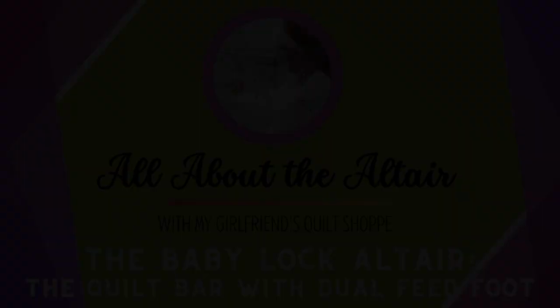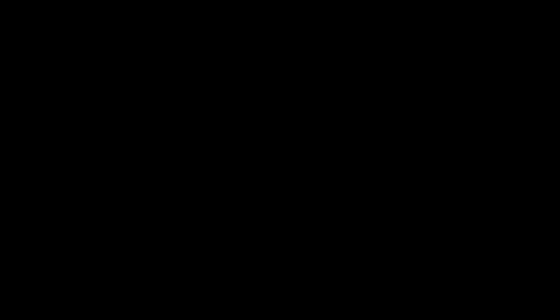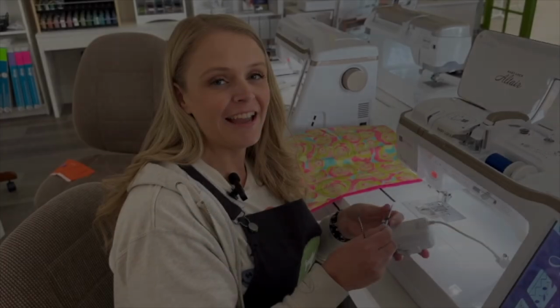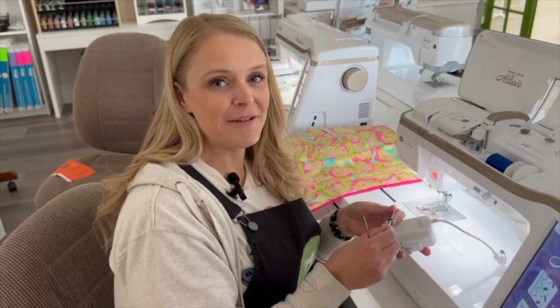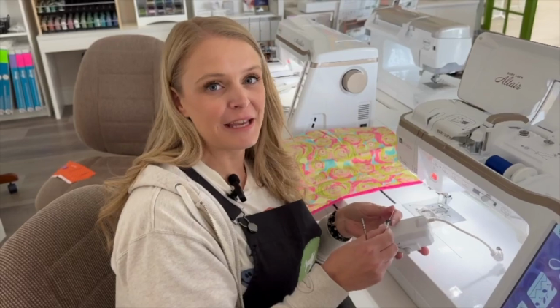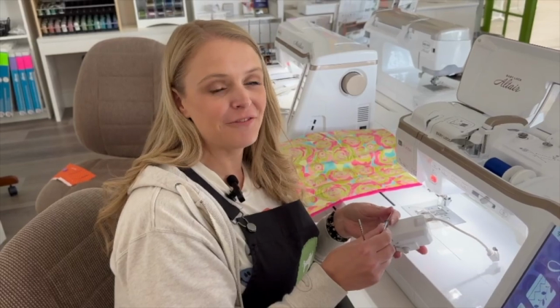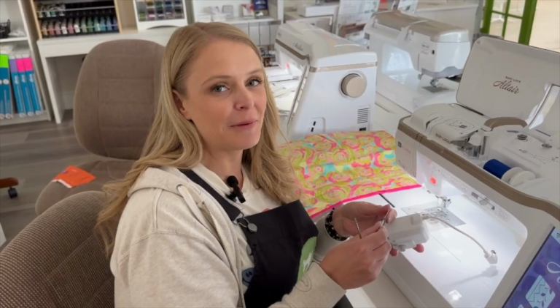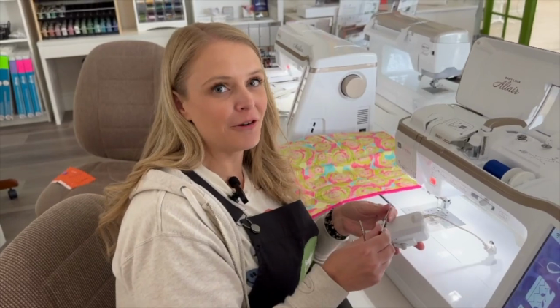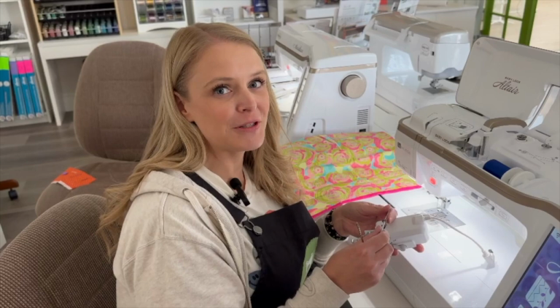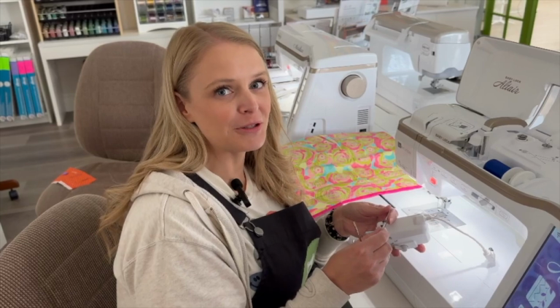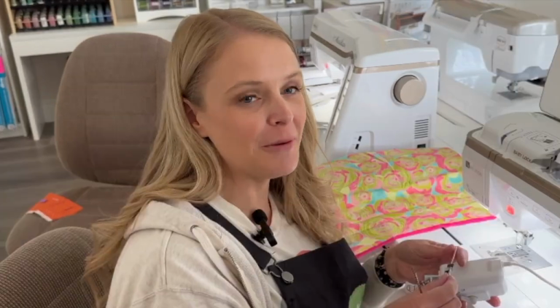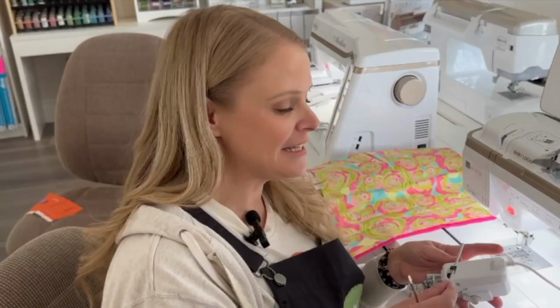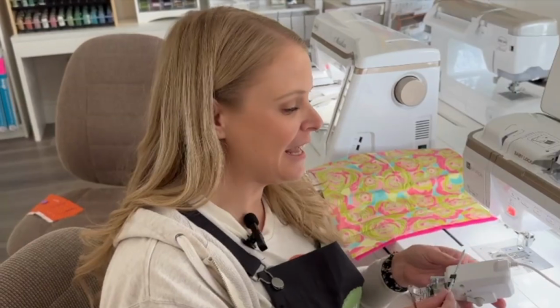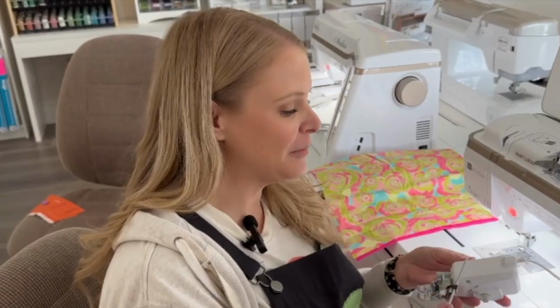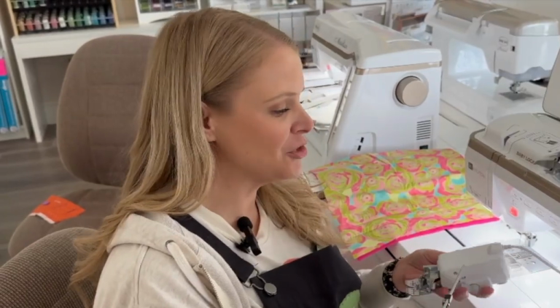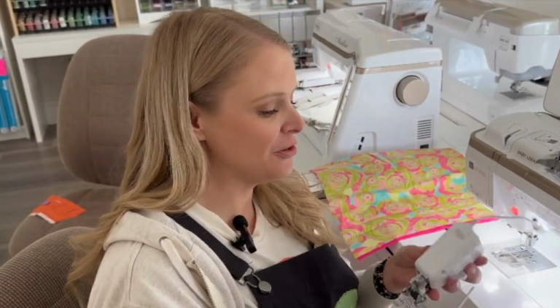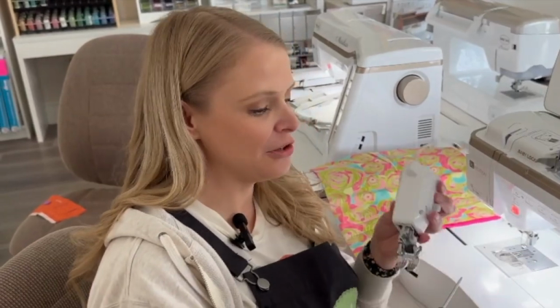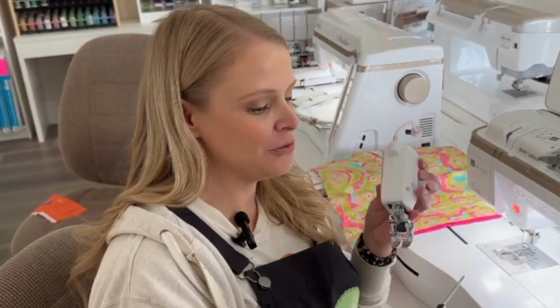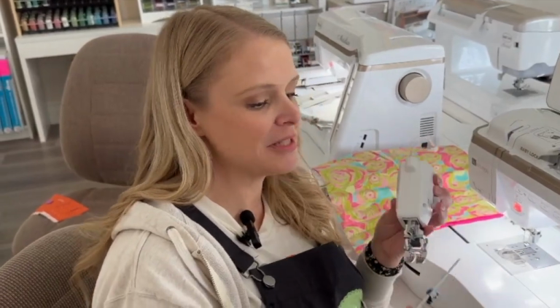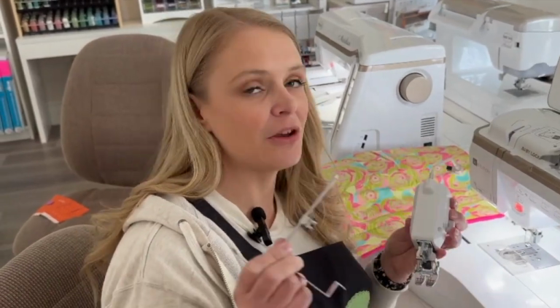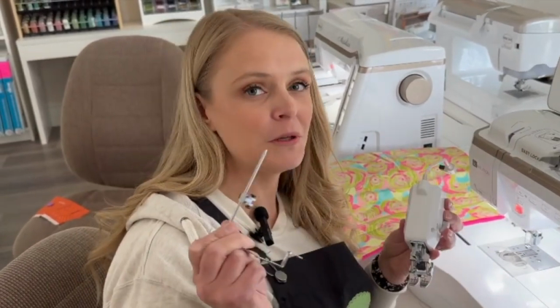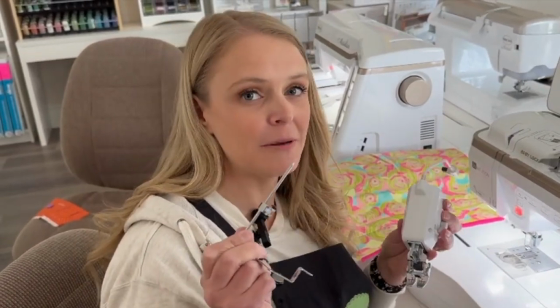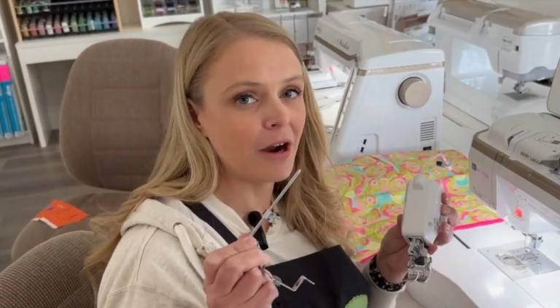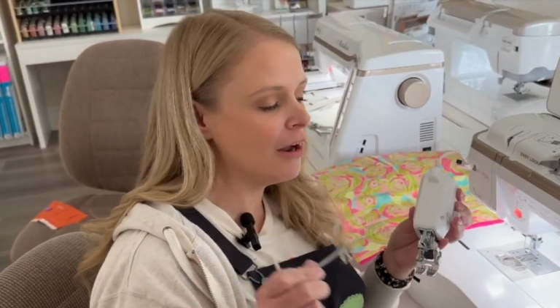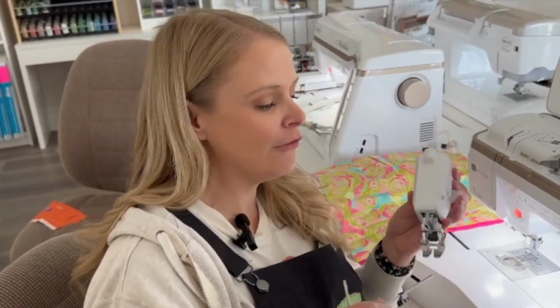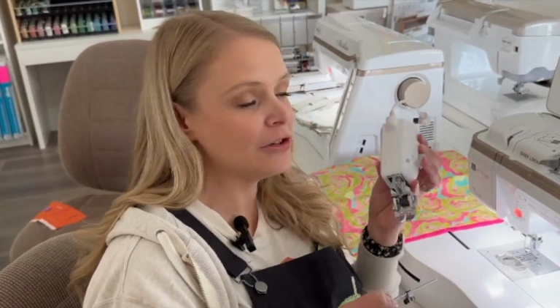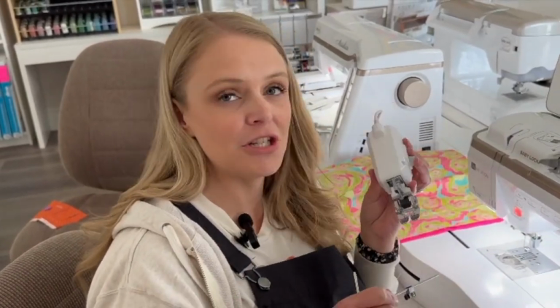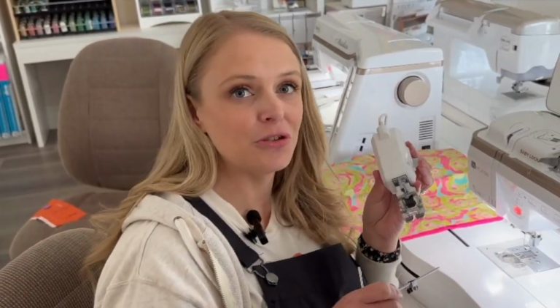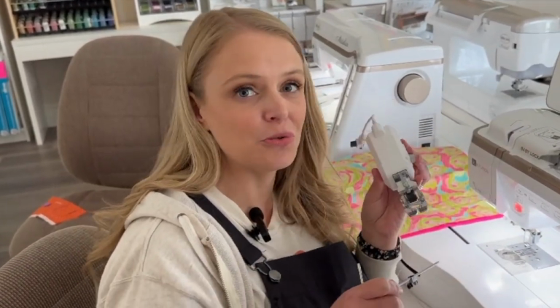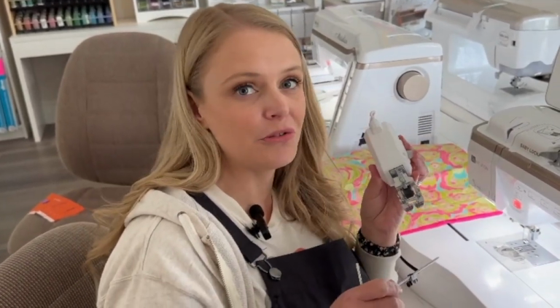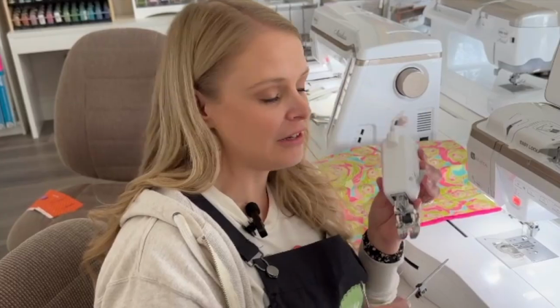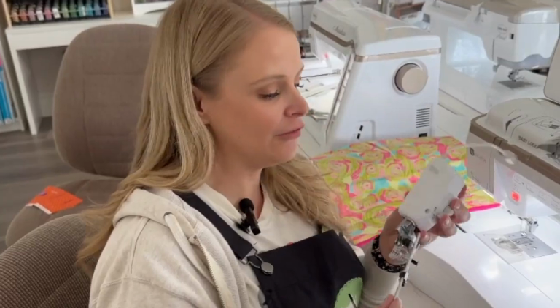Hi, I'm Megan from my girlfriend's quilt shop, and today I'm going to show you how to use the quilting bar for your digital dual feed foot.